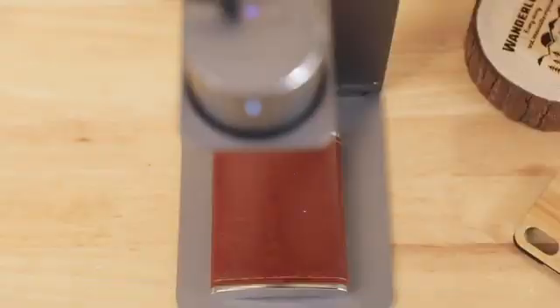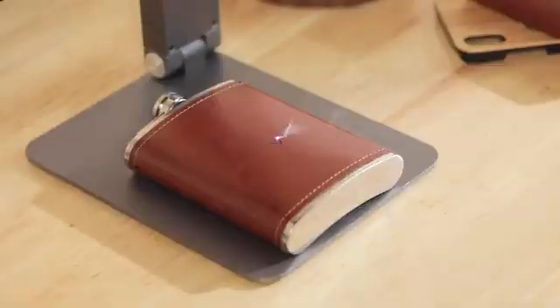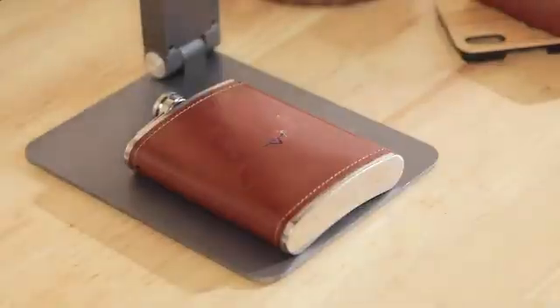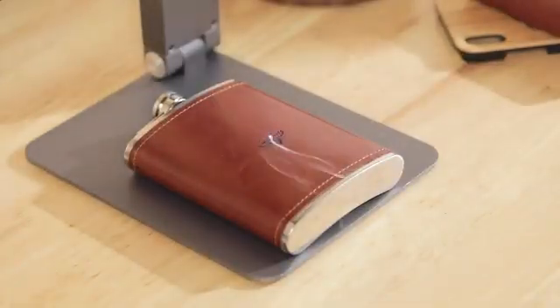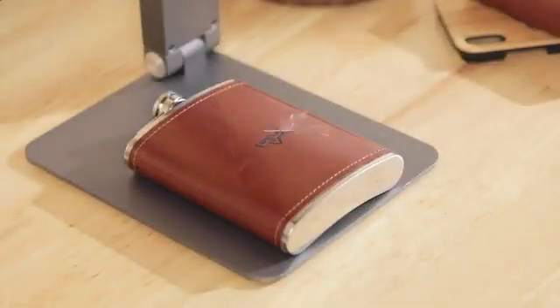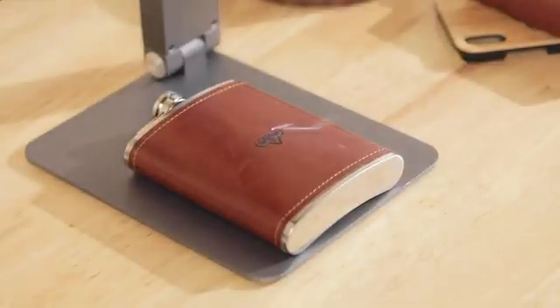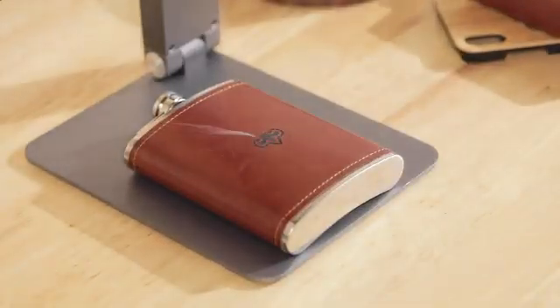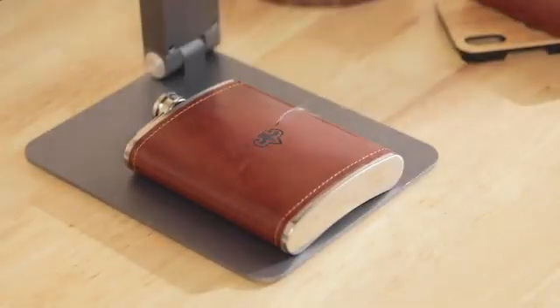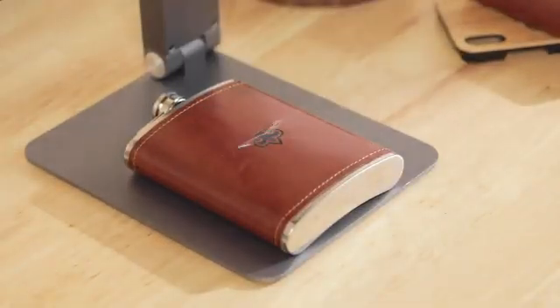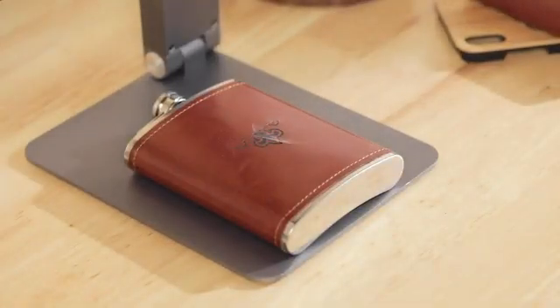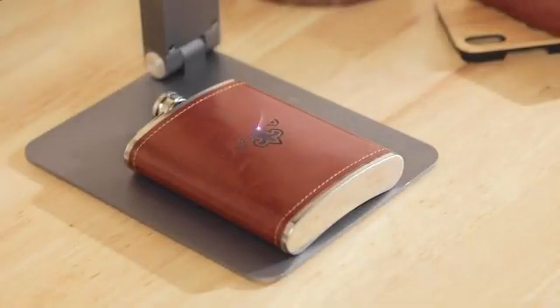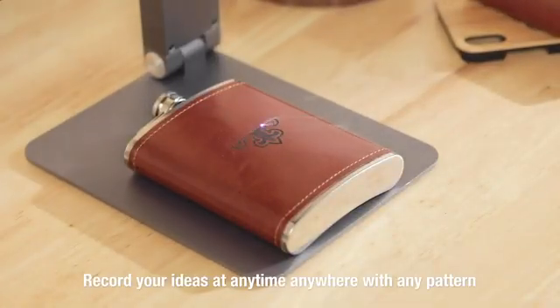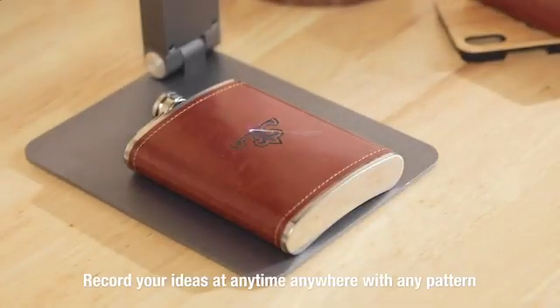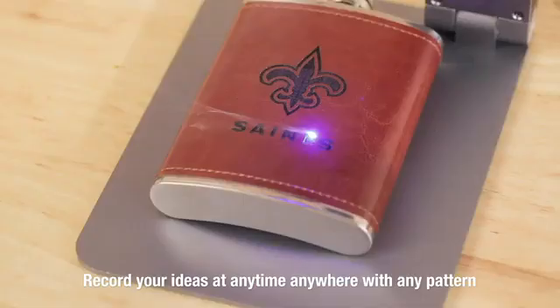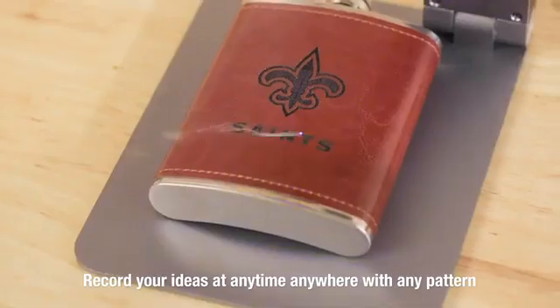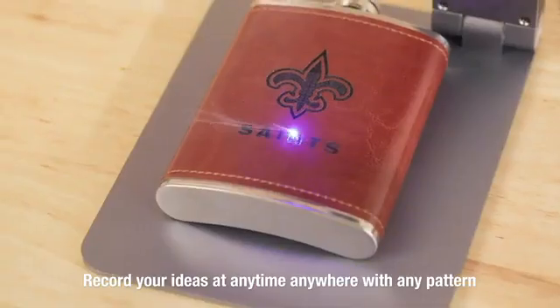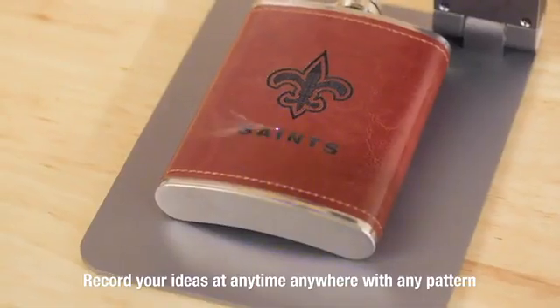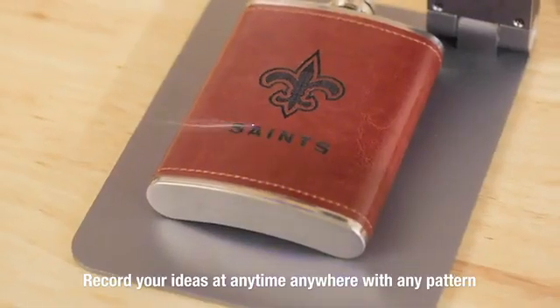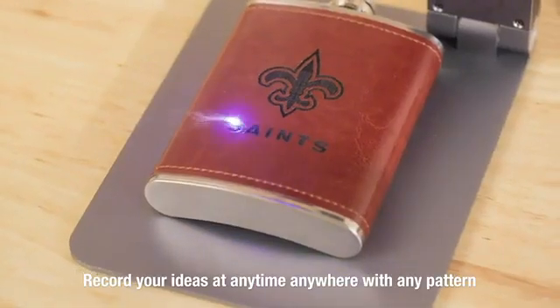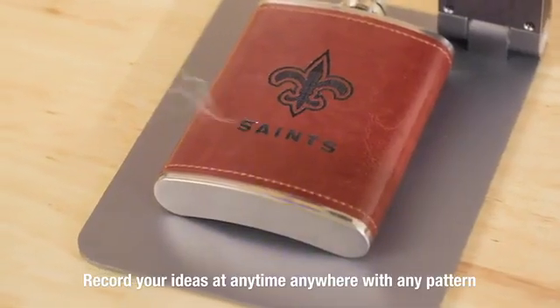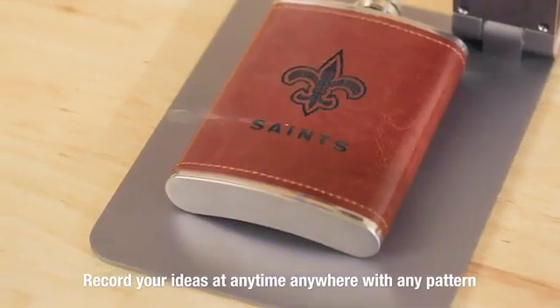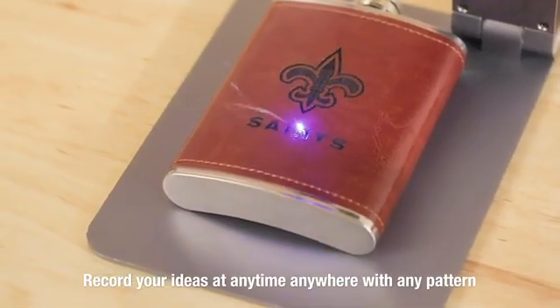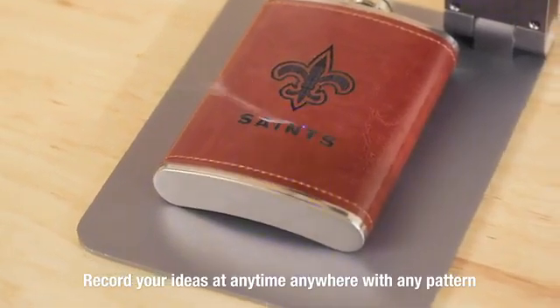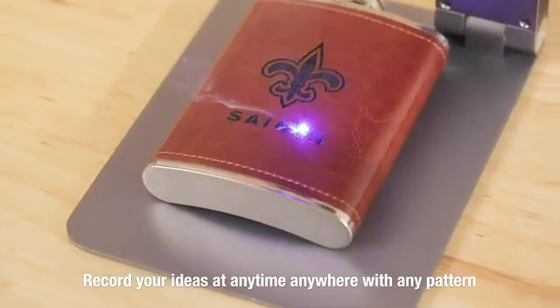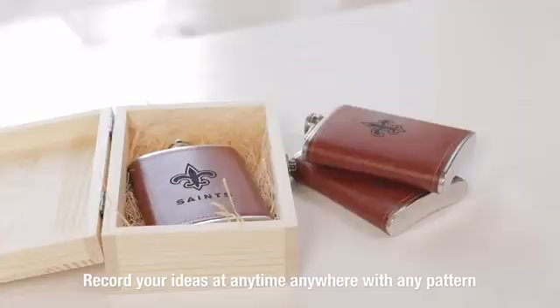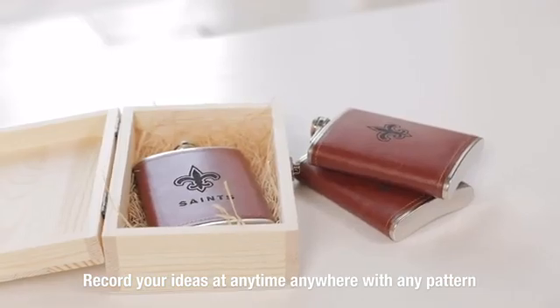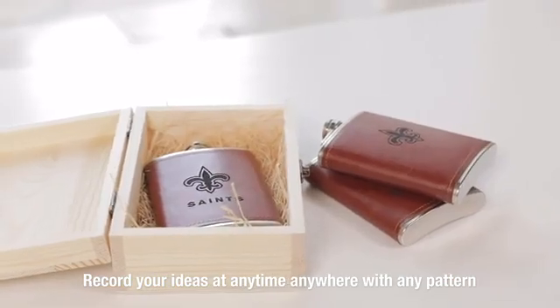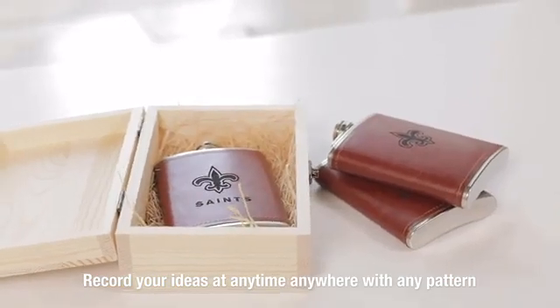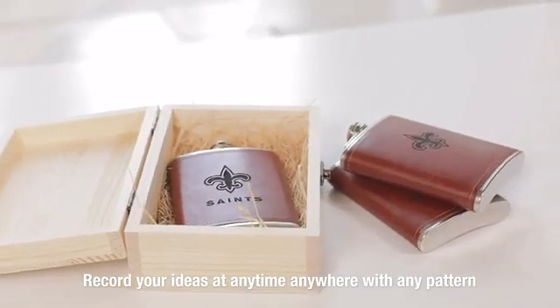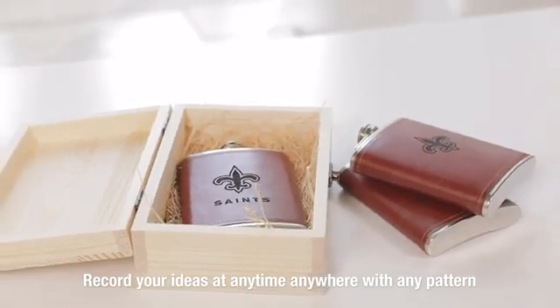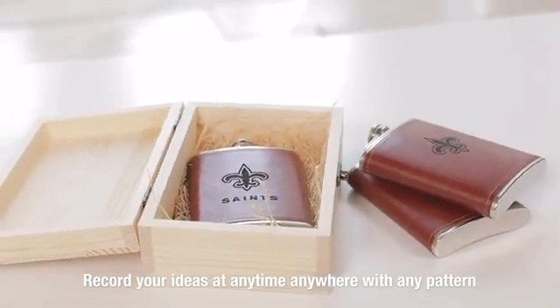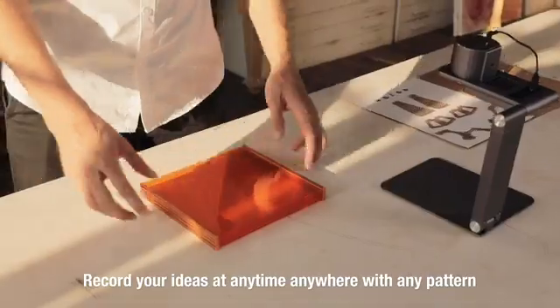There are no restrictions on Laserpecker. Record your ideas at any time, anywhere, with any pattern and style.